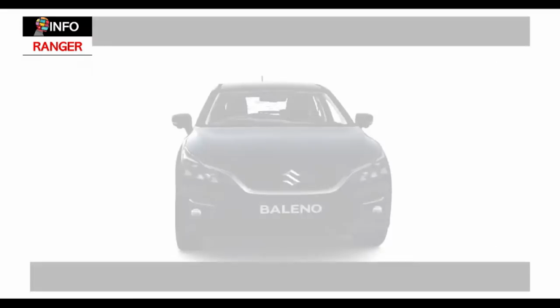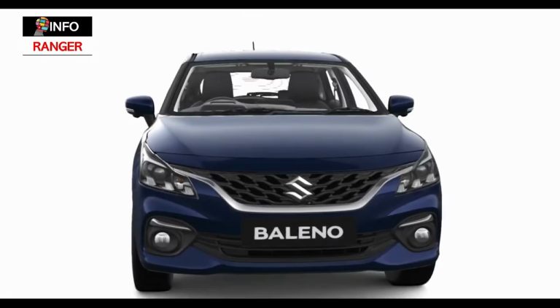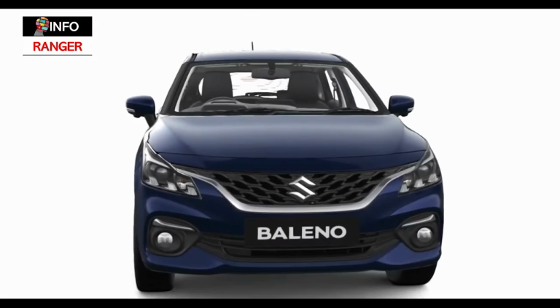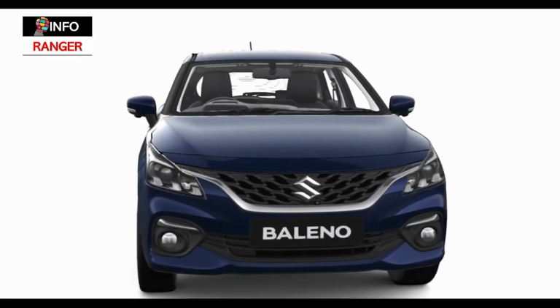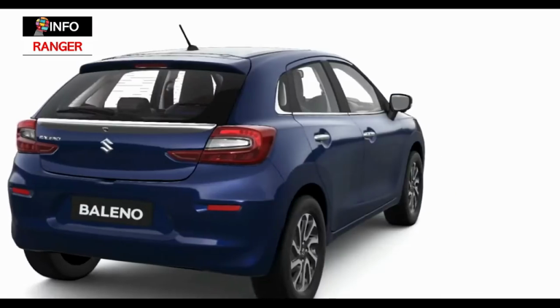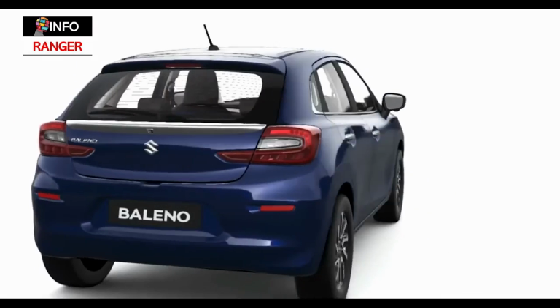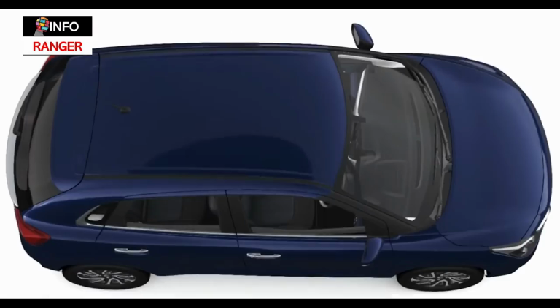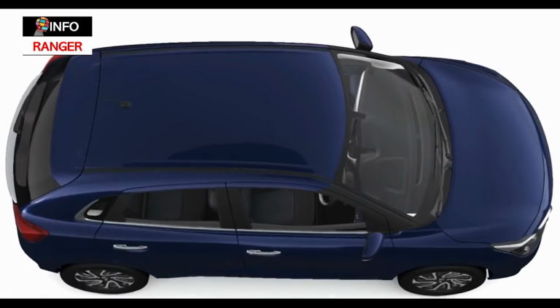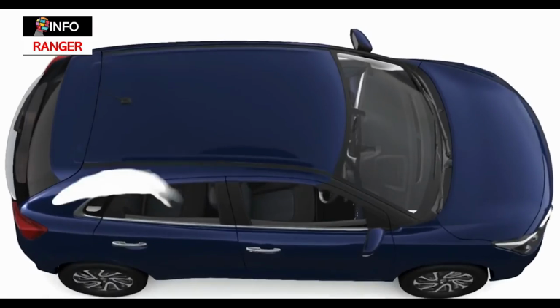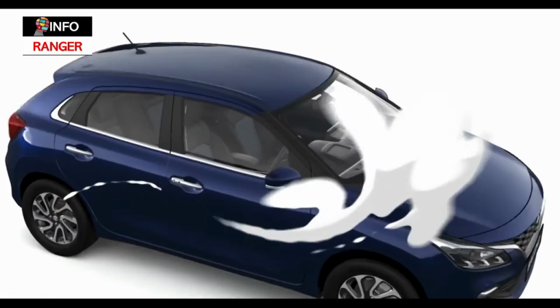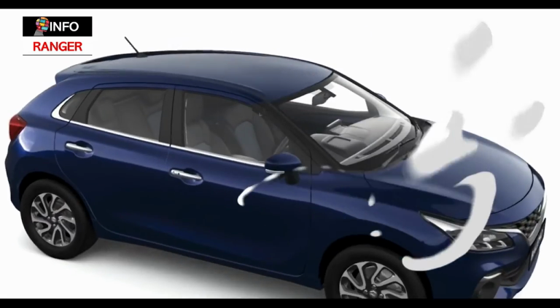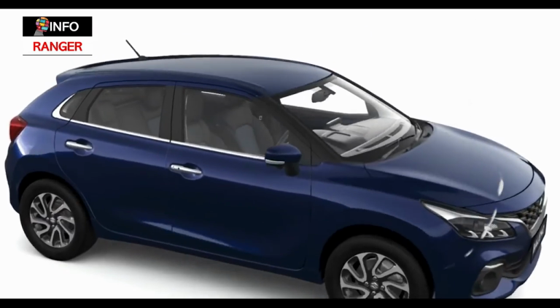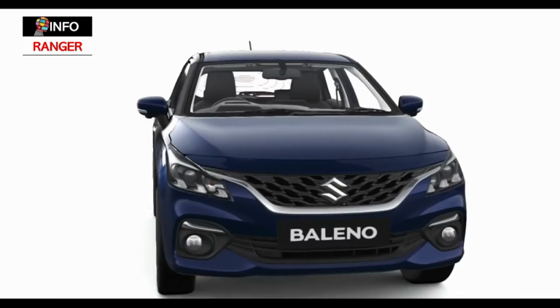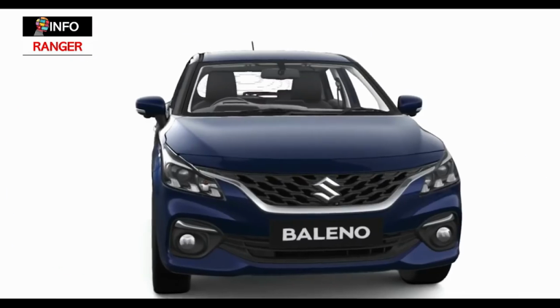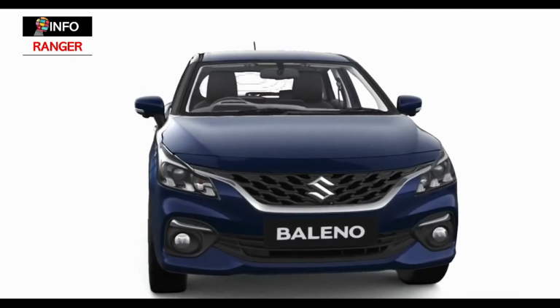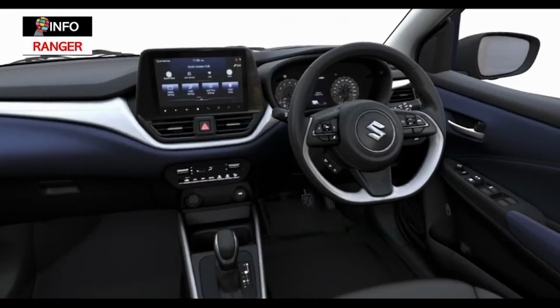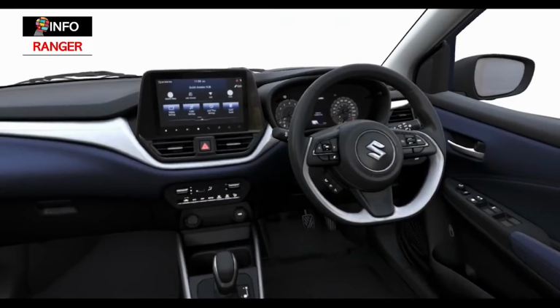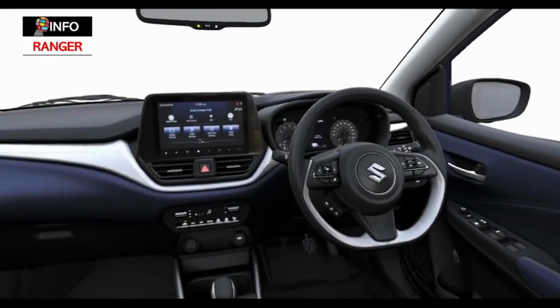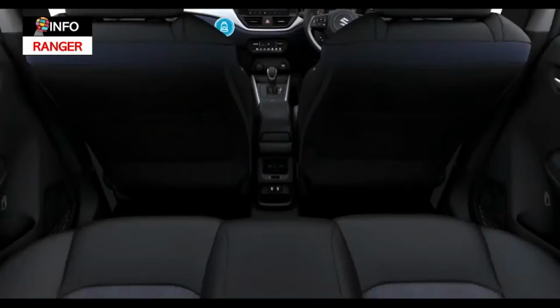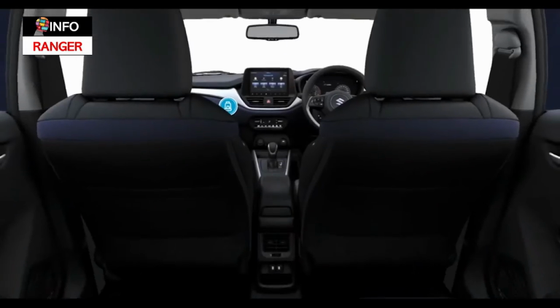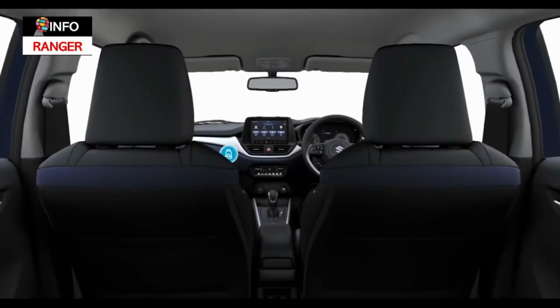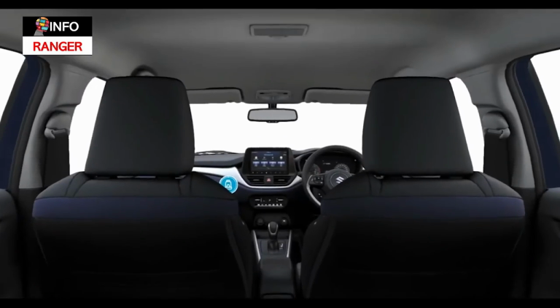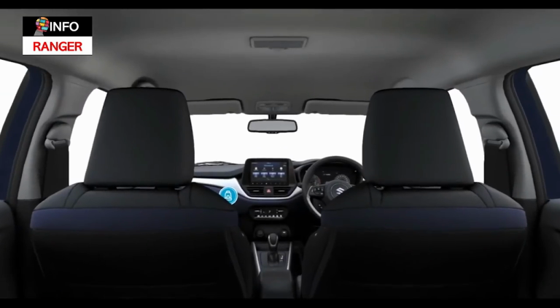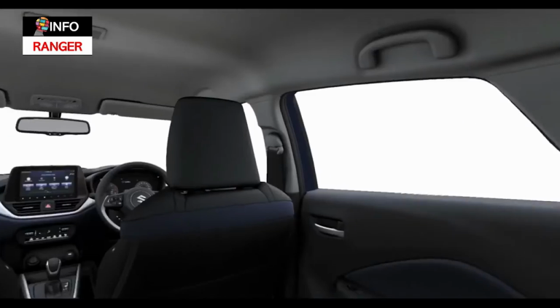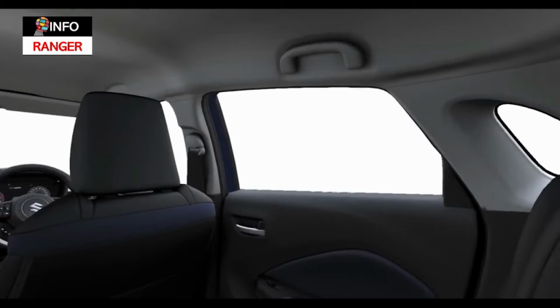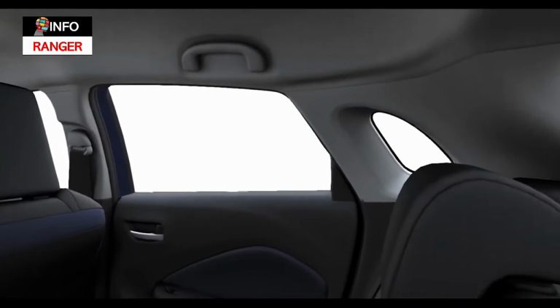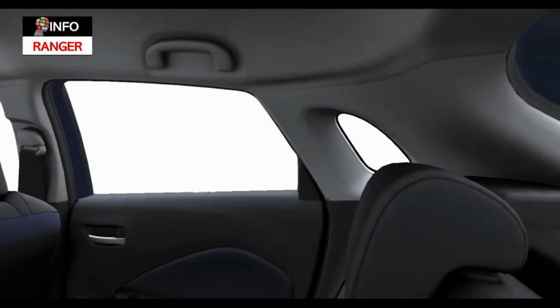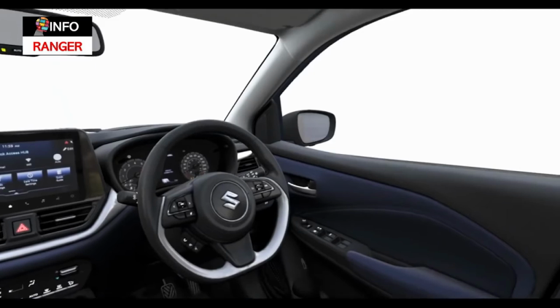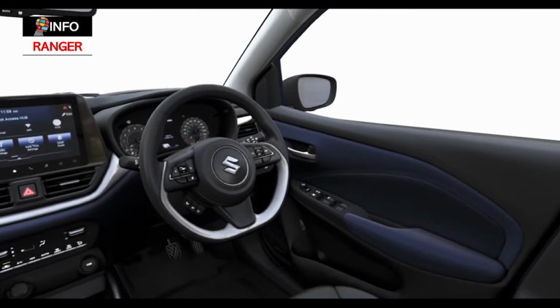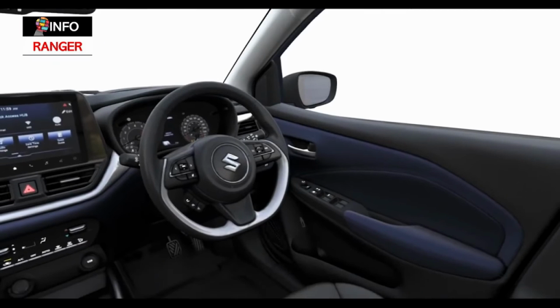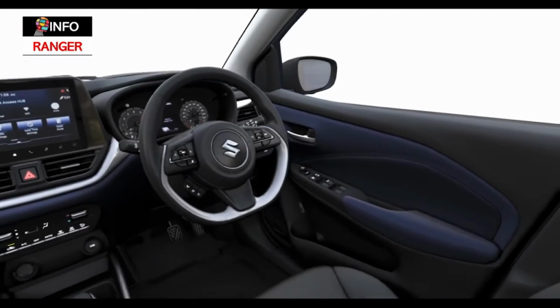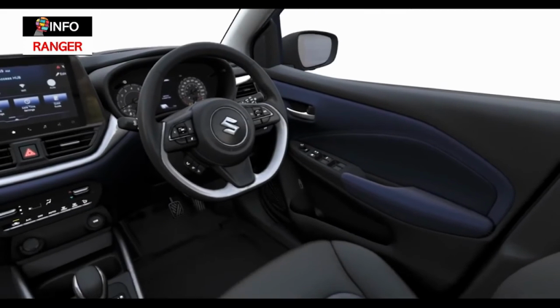Visuals of the new Baleno from every angle, so let's get cracking and talk all things Baleno.